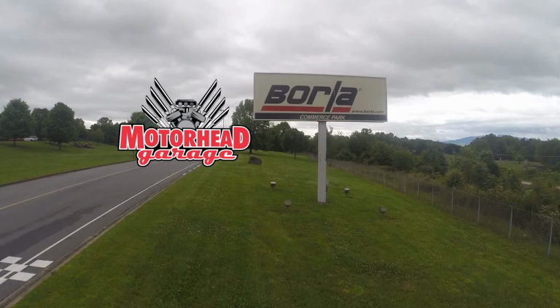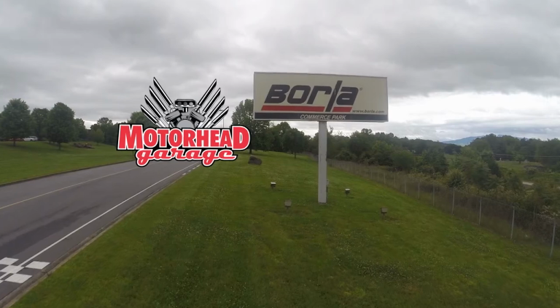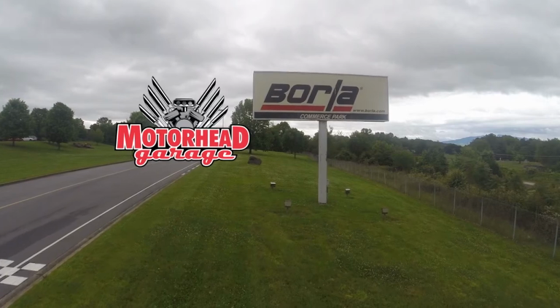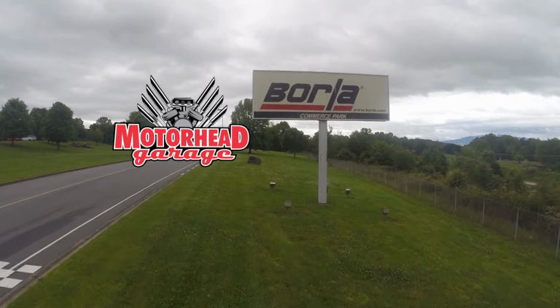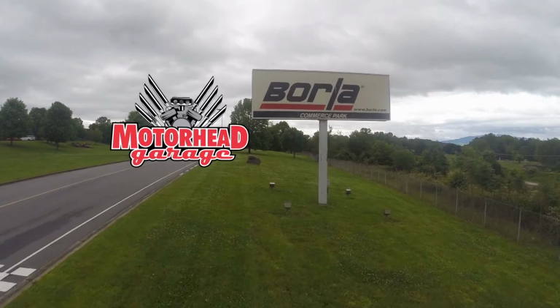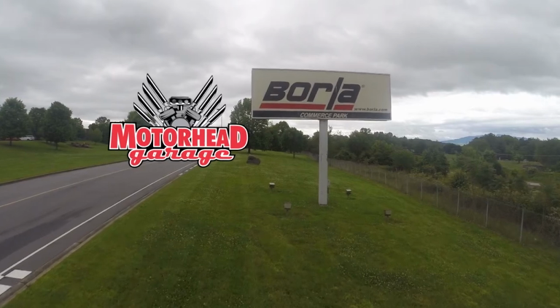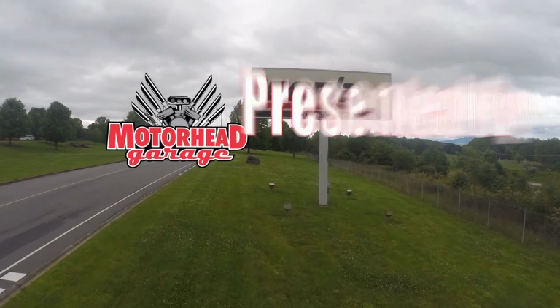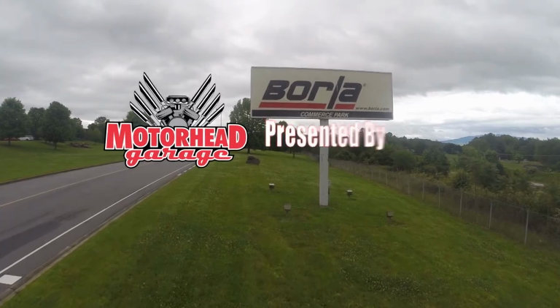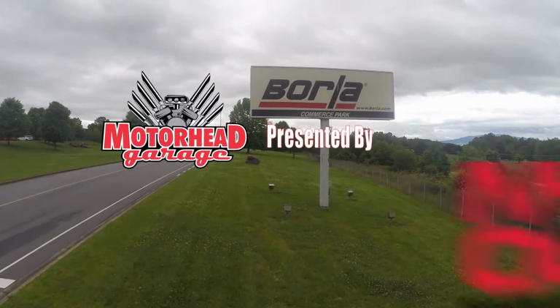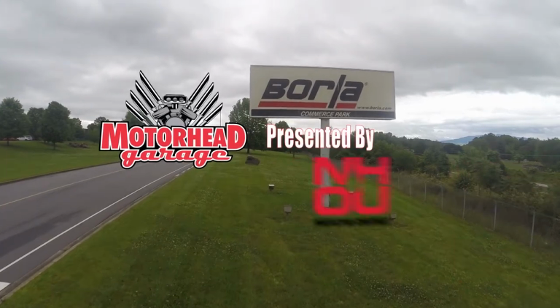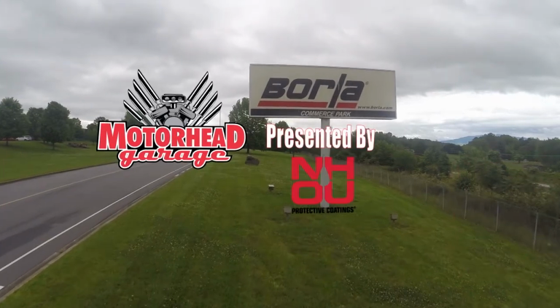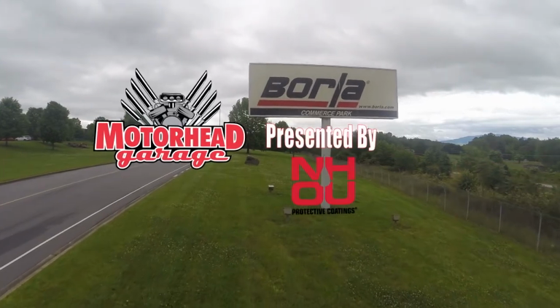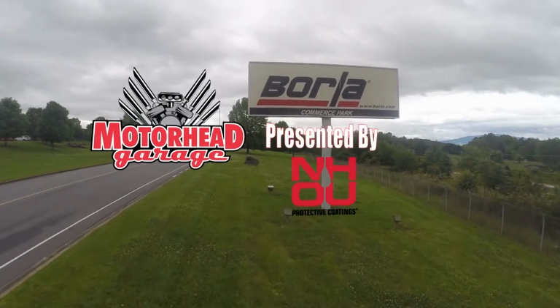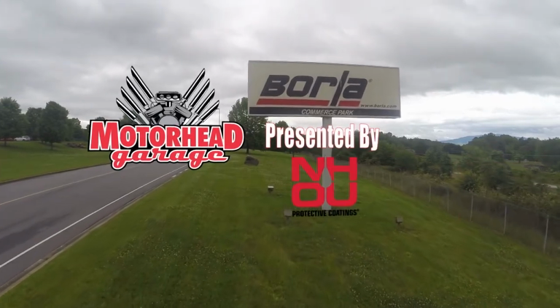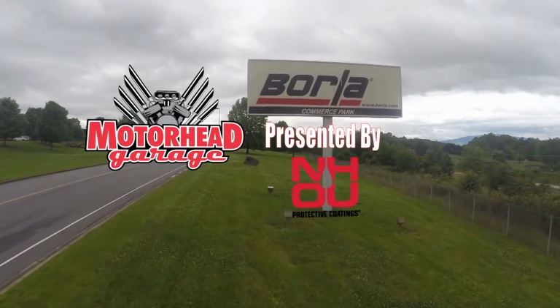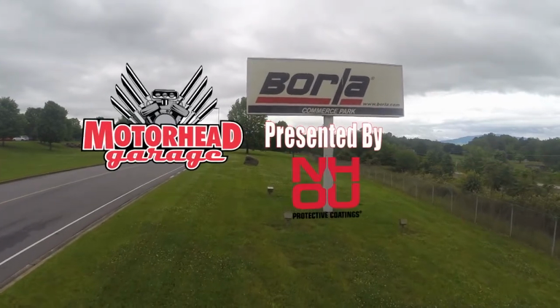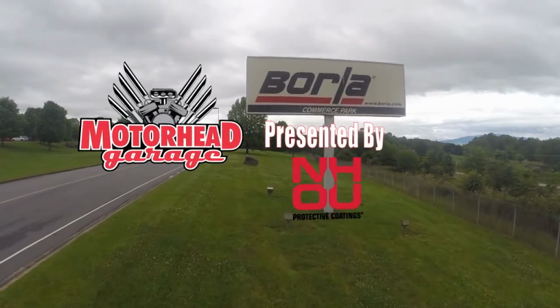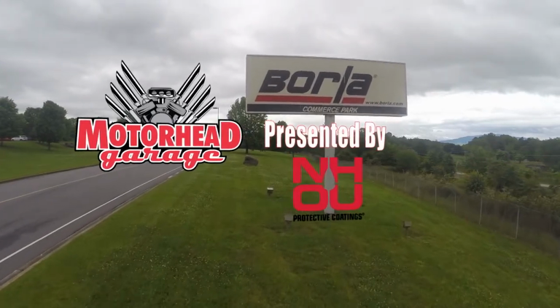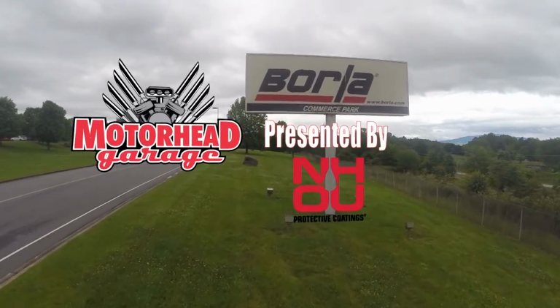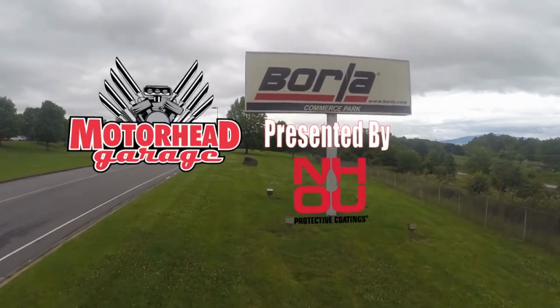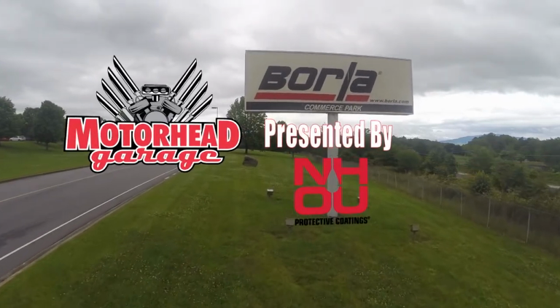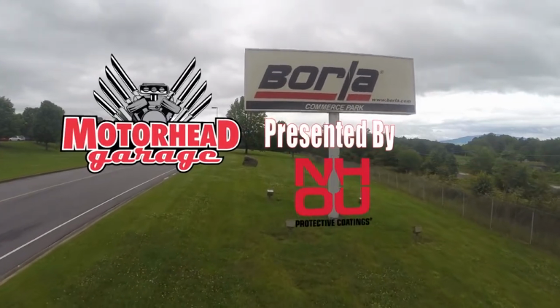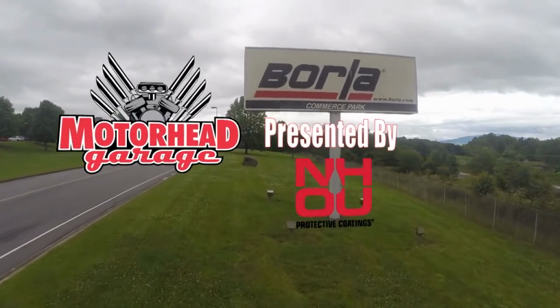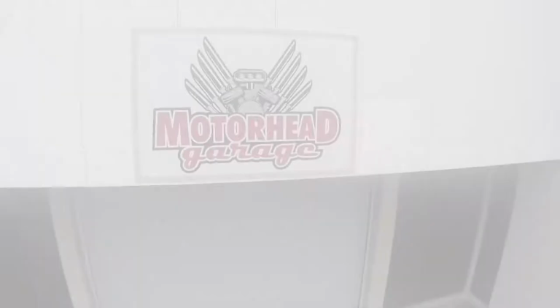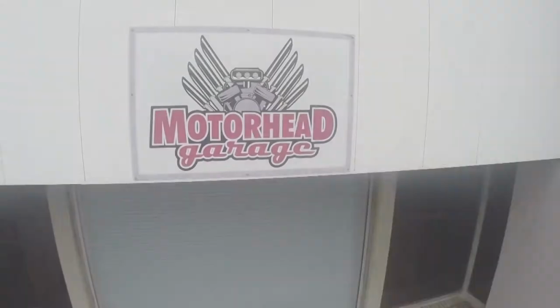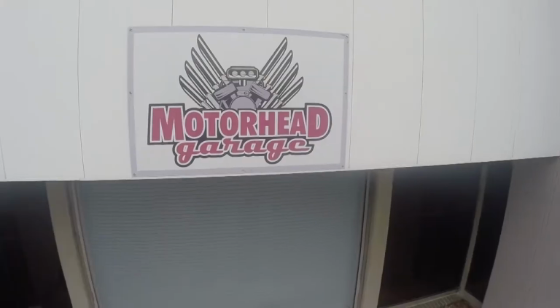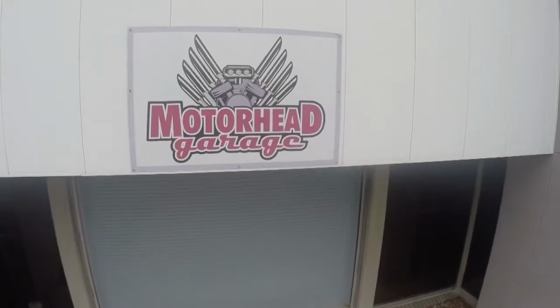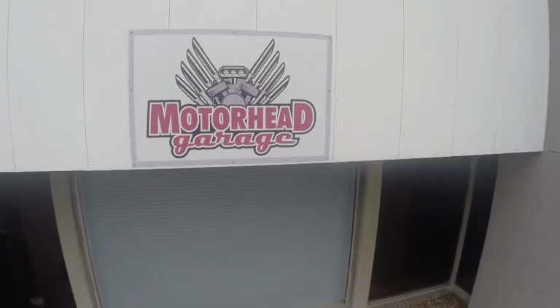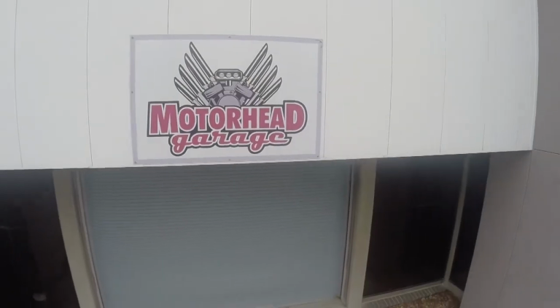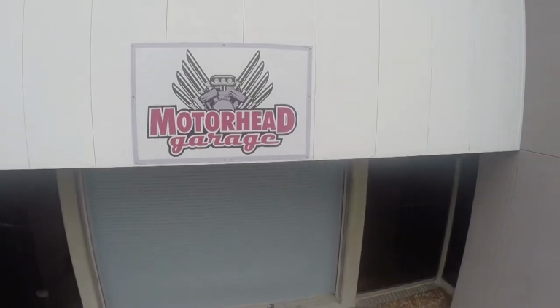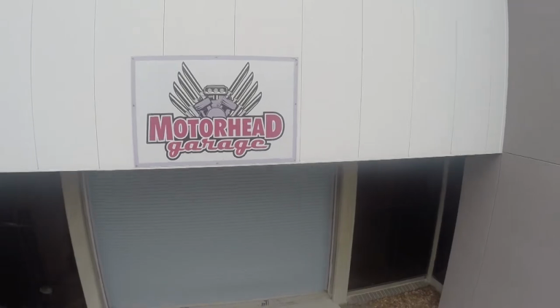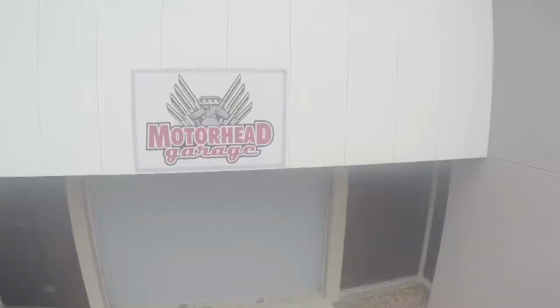Motorhead Garage, presented by NHOQ Protective Coatings, coming to you from Borla Commerce Park.